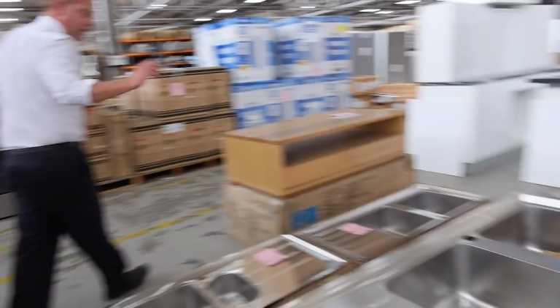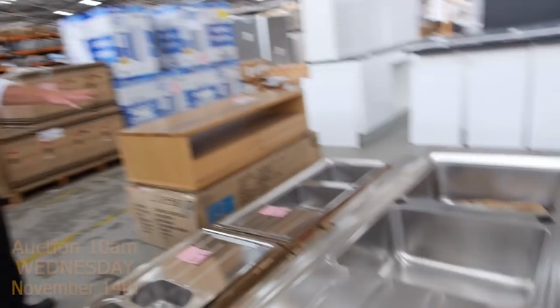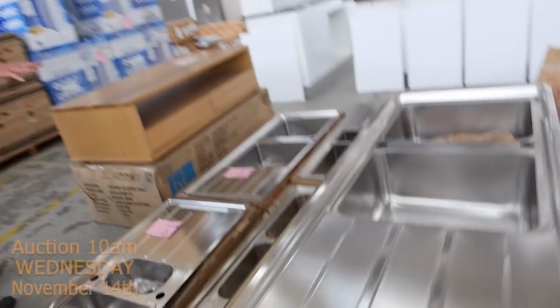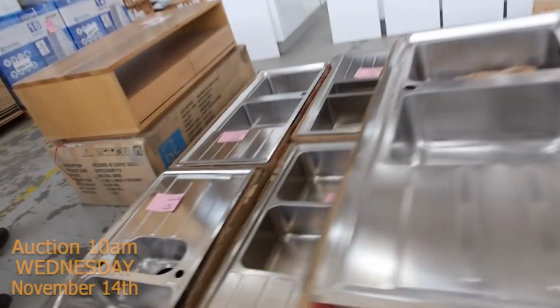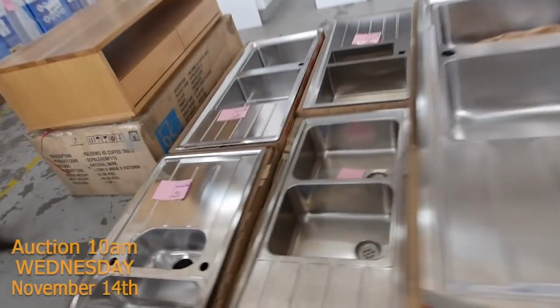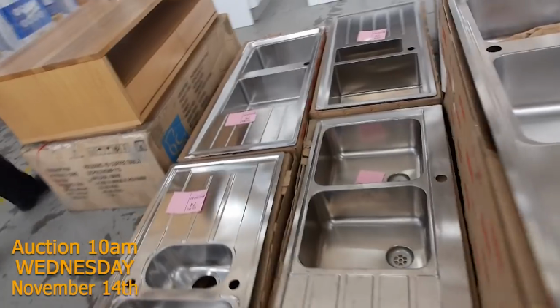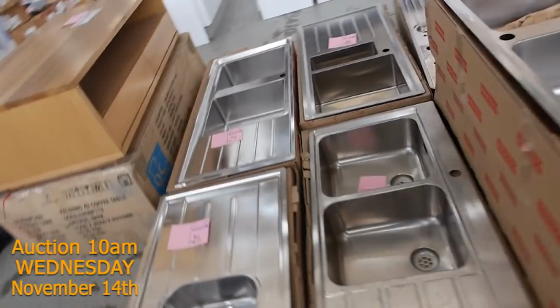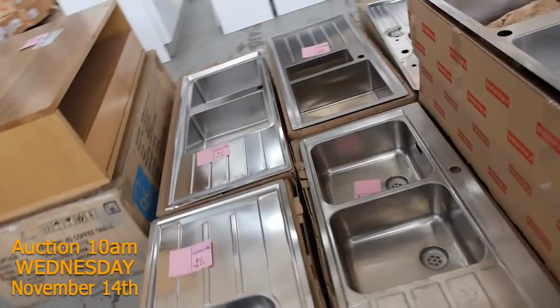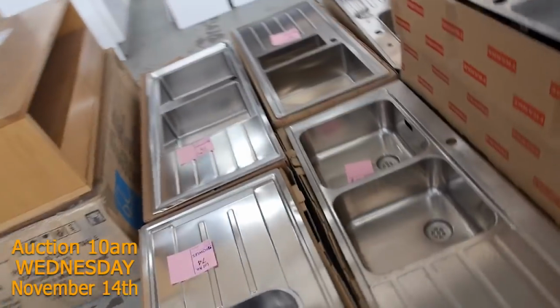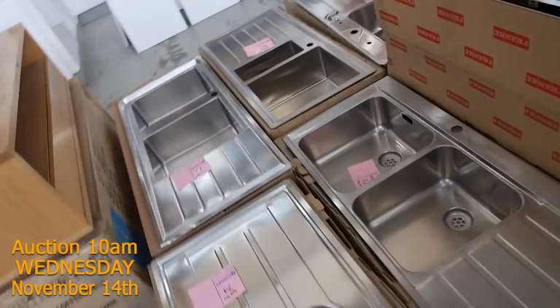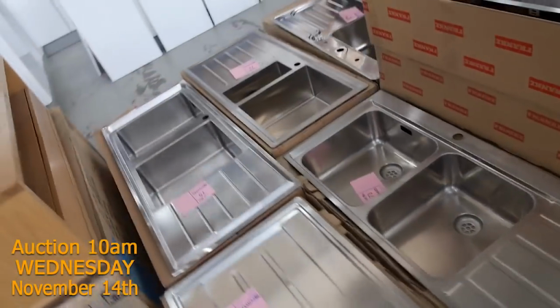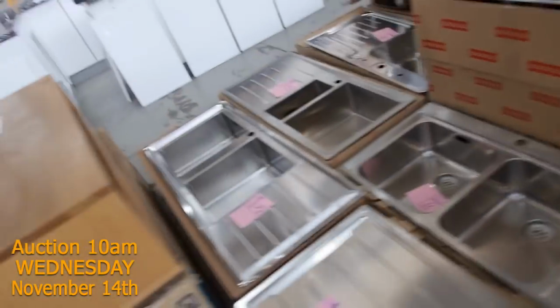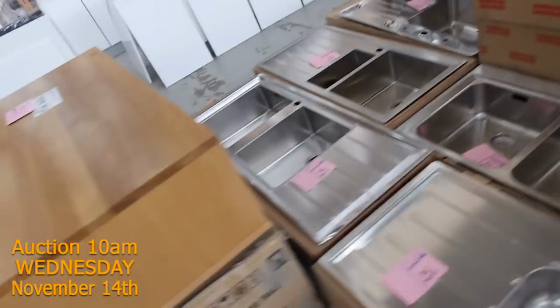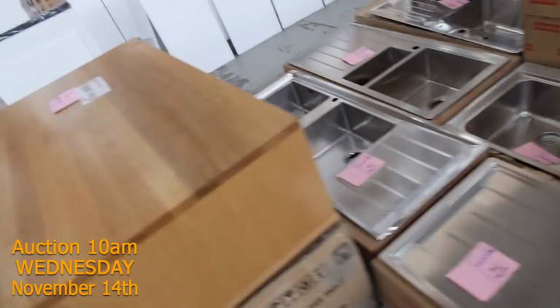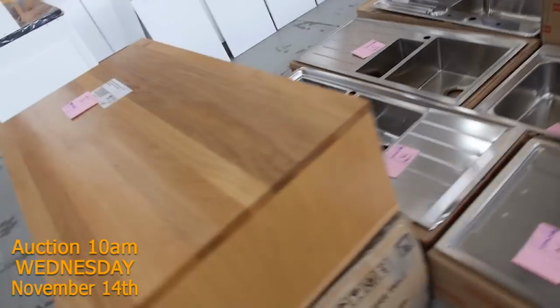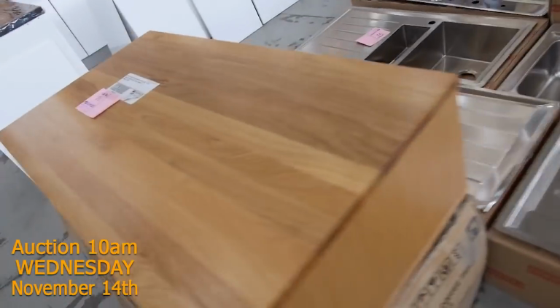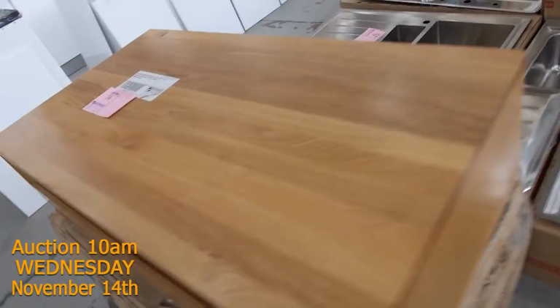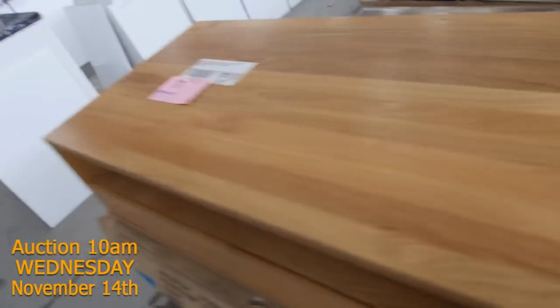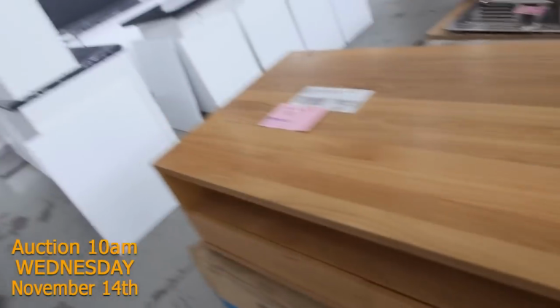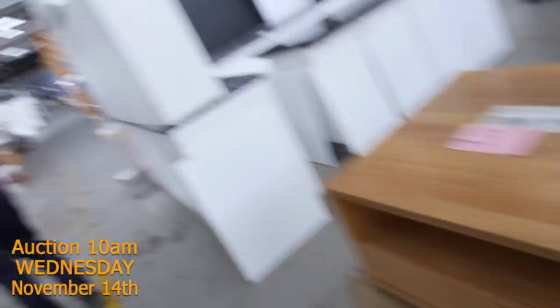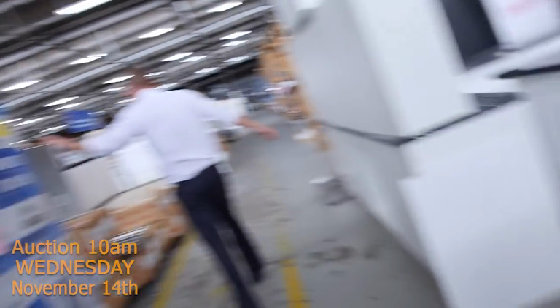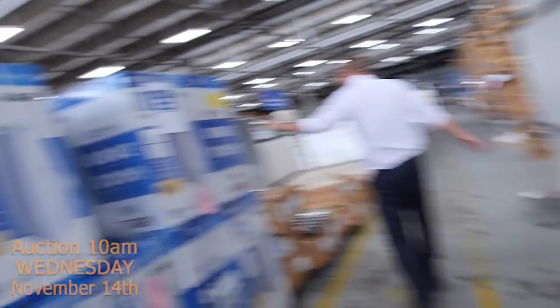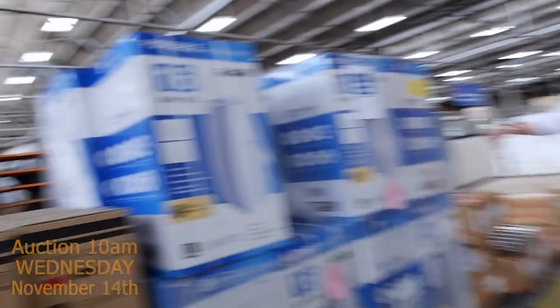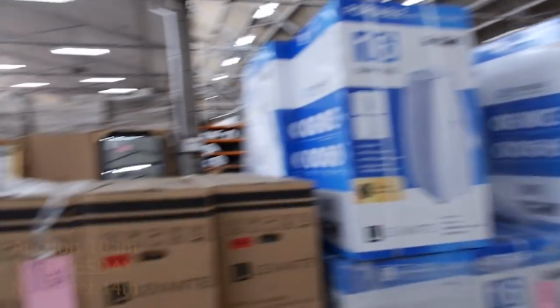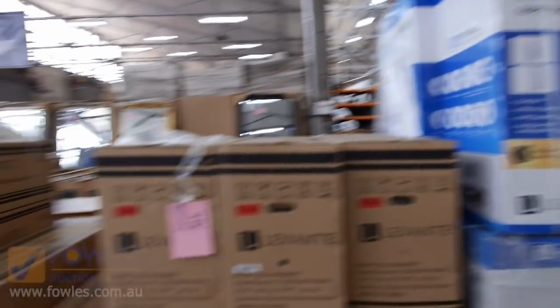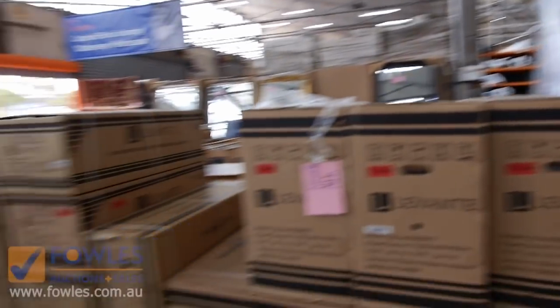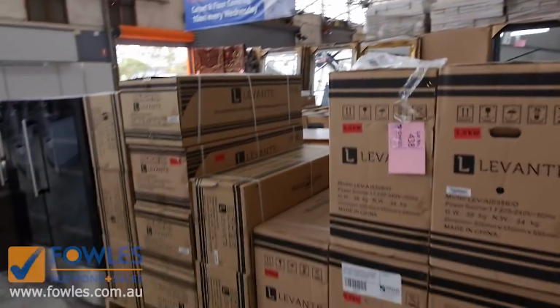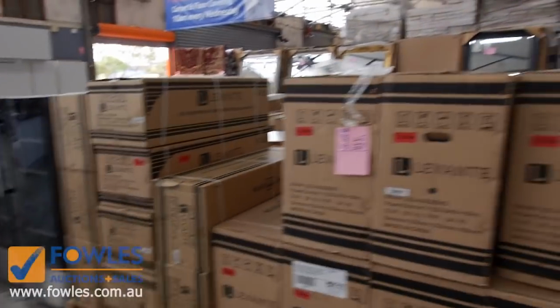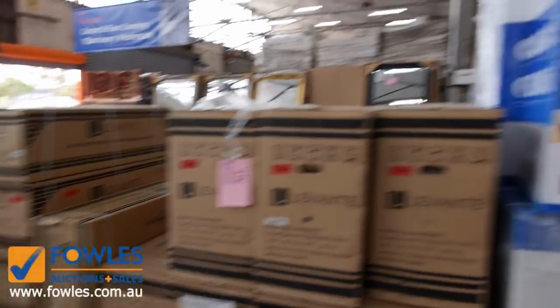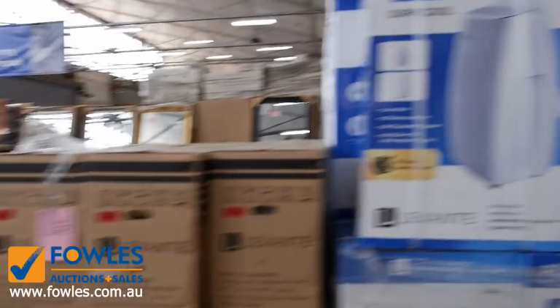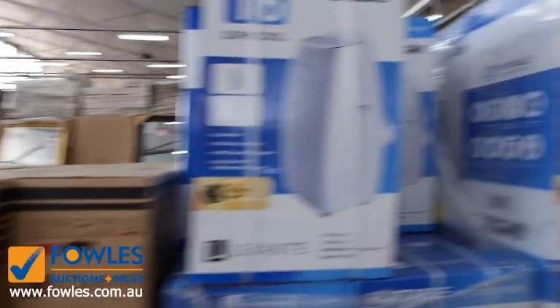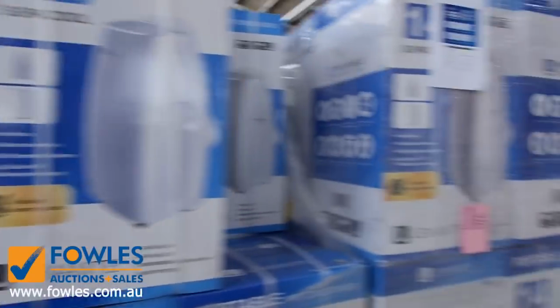Loads of sinks — Frankie sinks, beautiful Frankie sinks. Complete kitchens, air conditioners, more Frankie sinks.